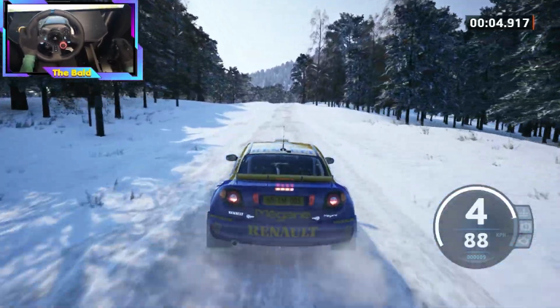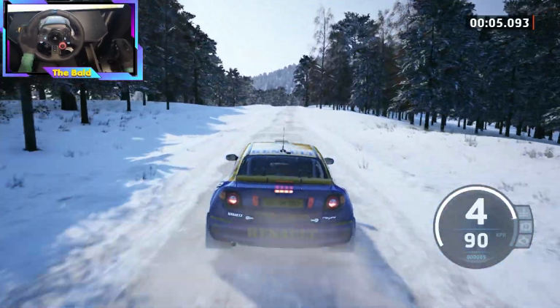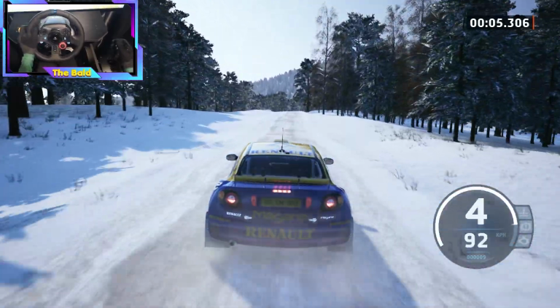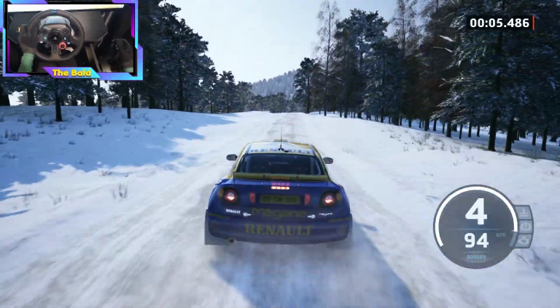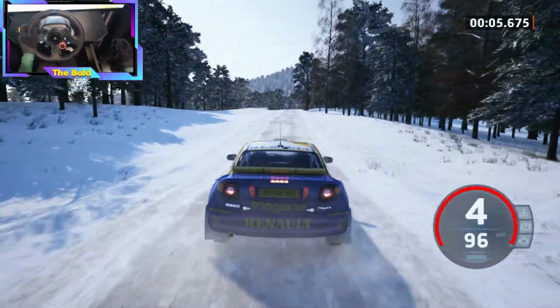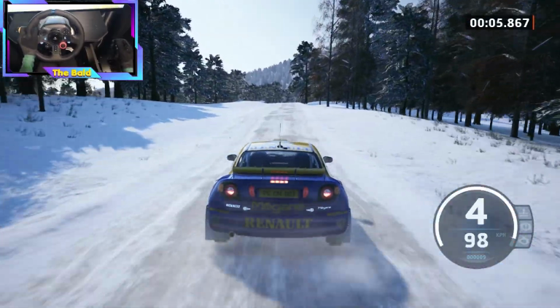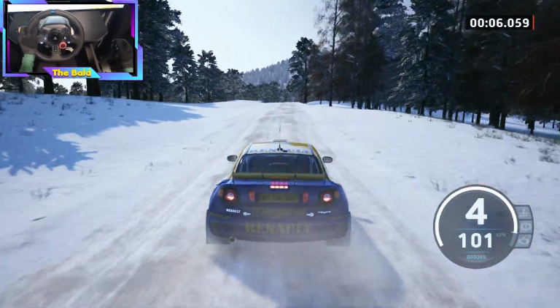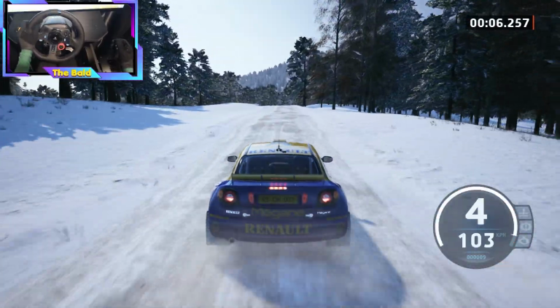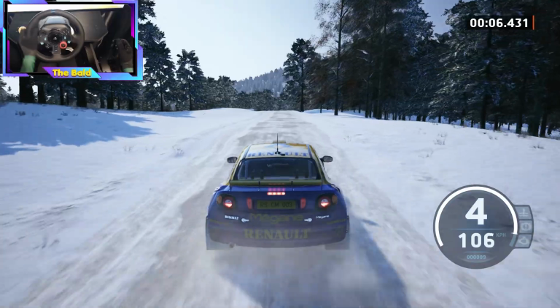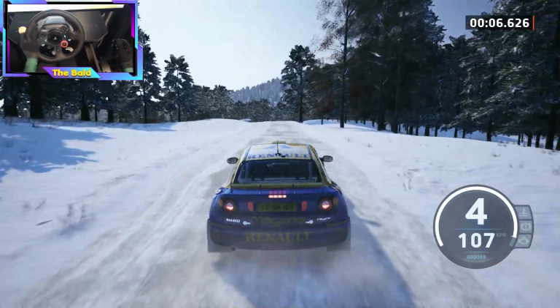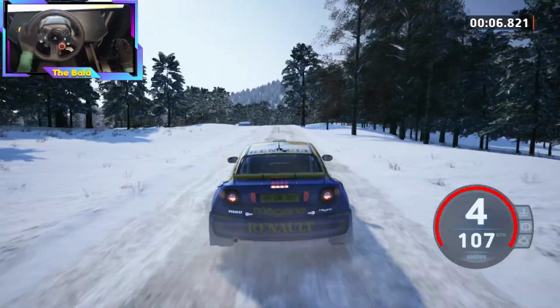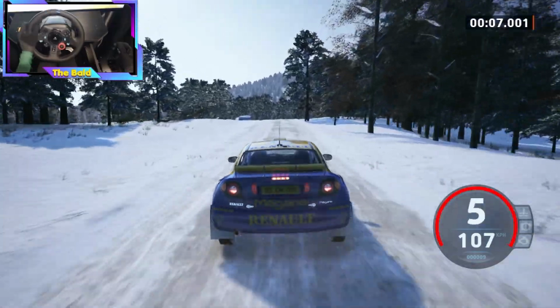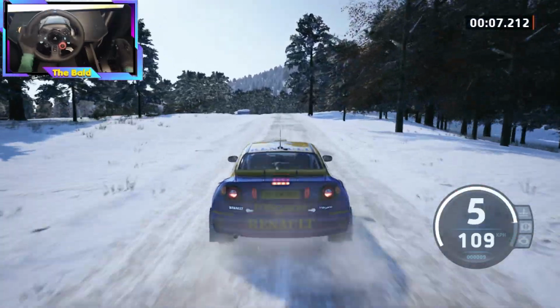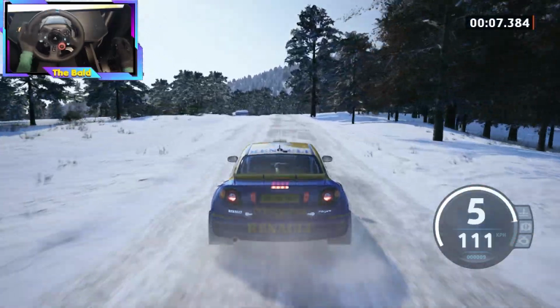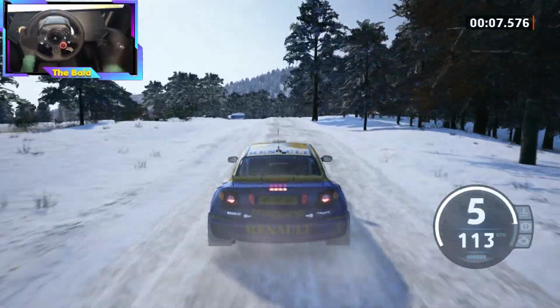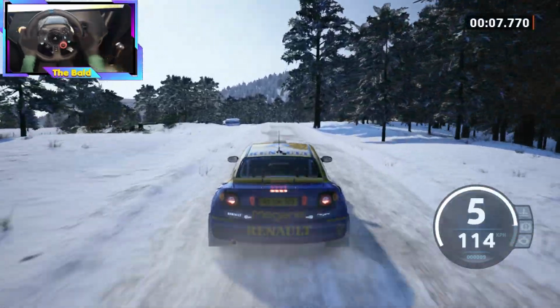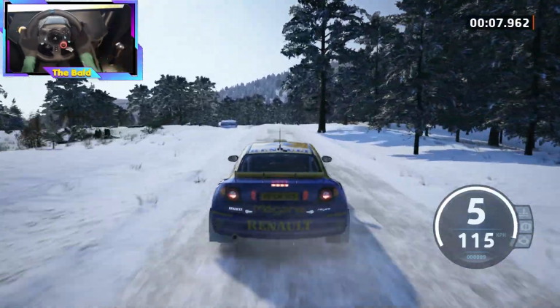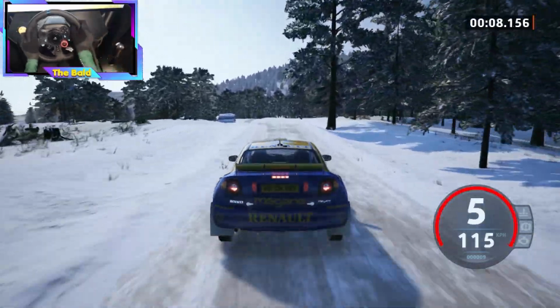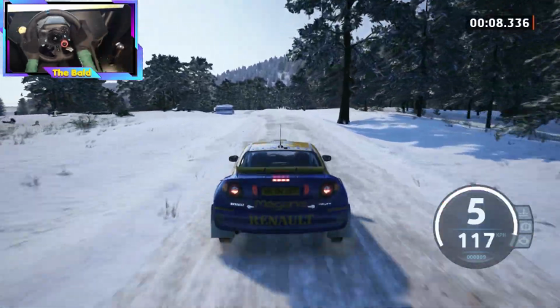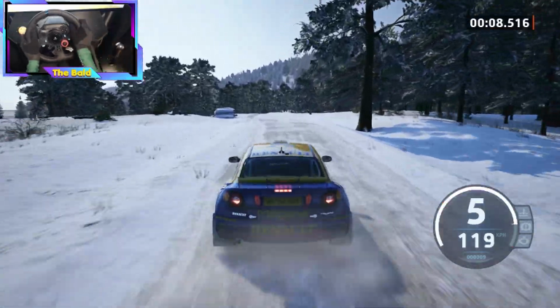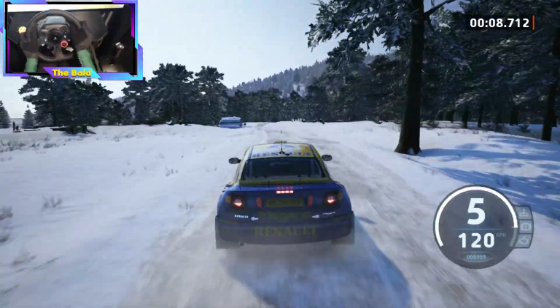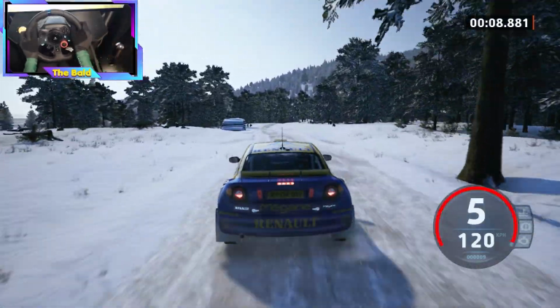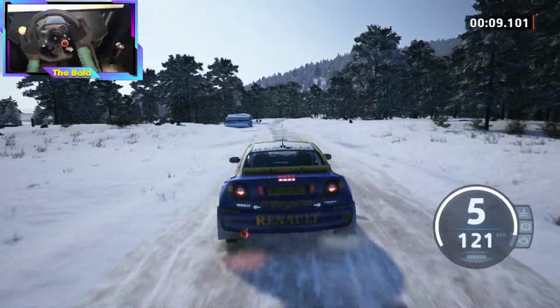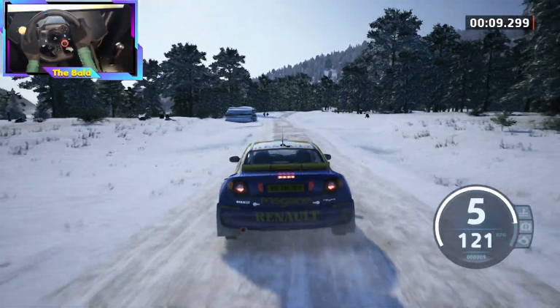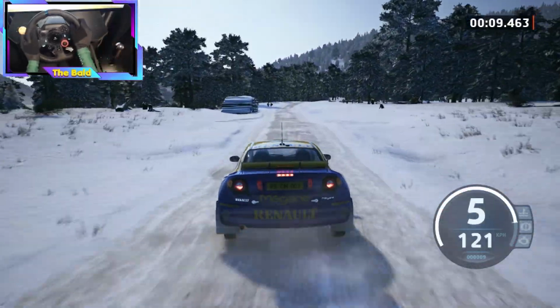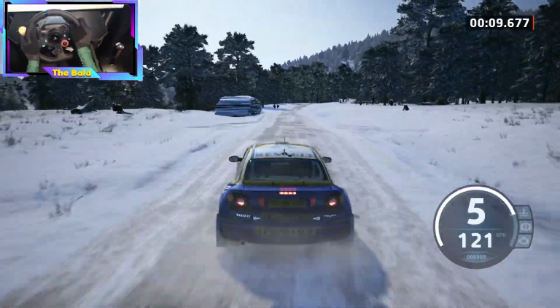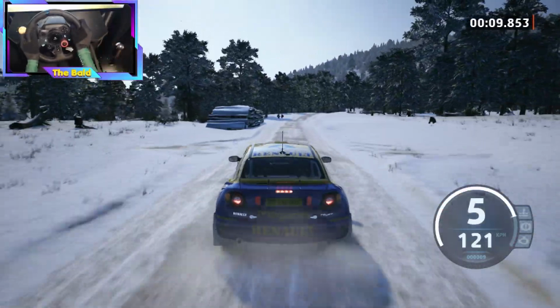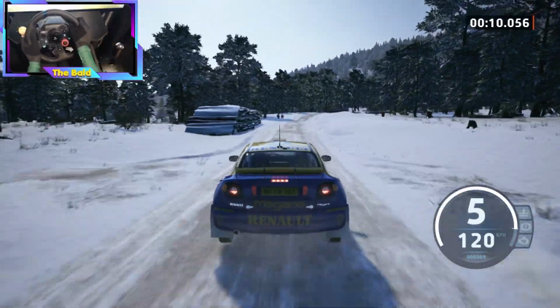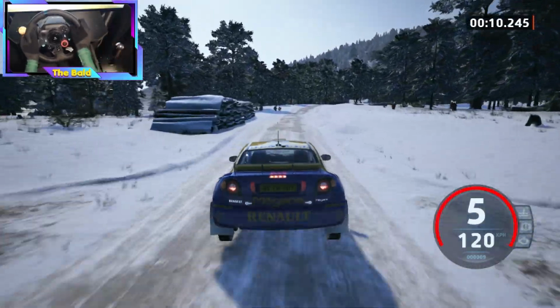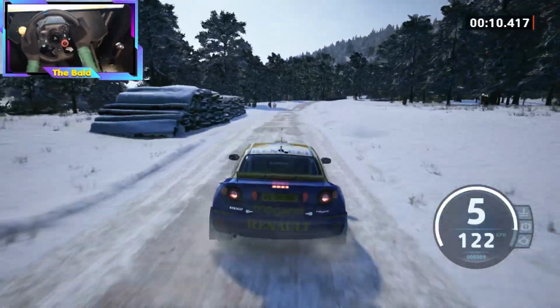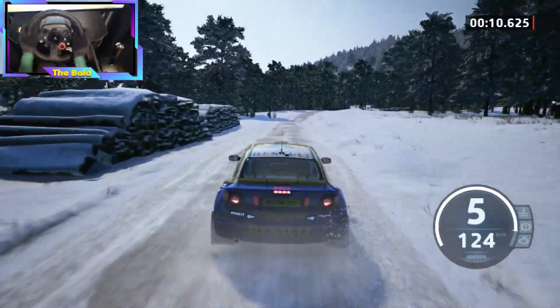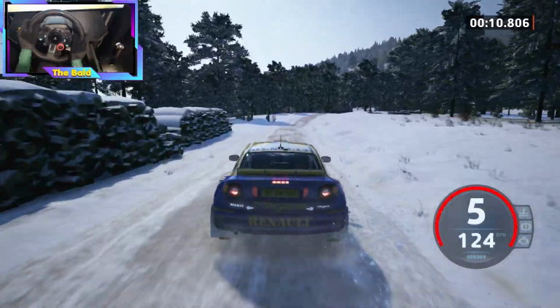6 left, over jumps, 40. 6 right, half long, over bumps, tightens.